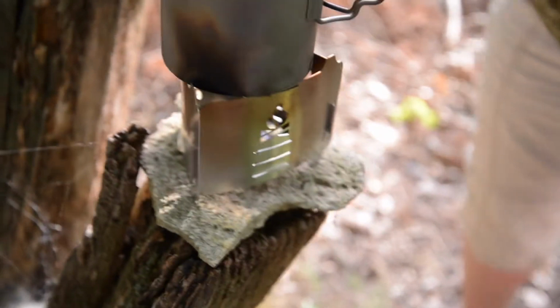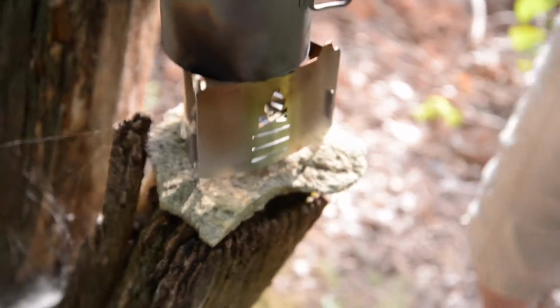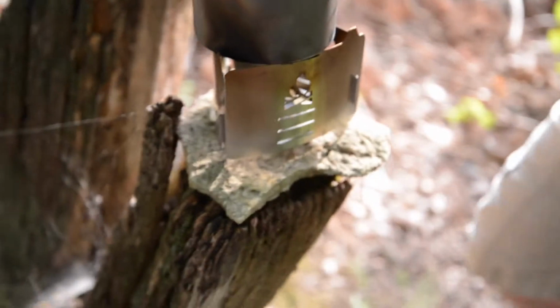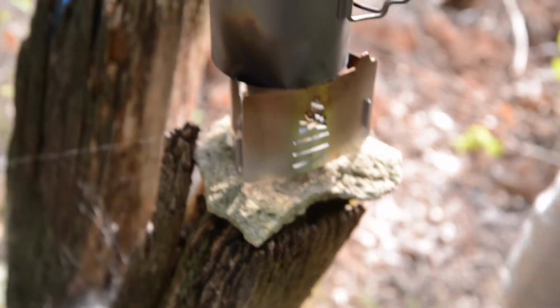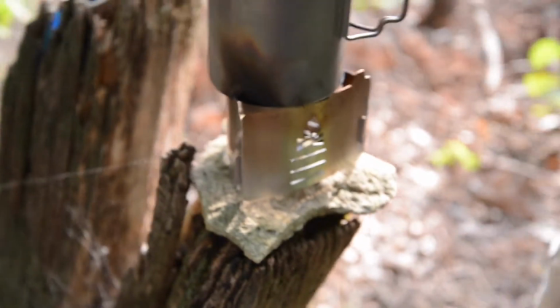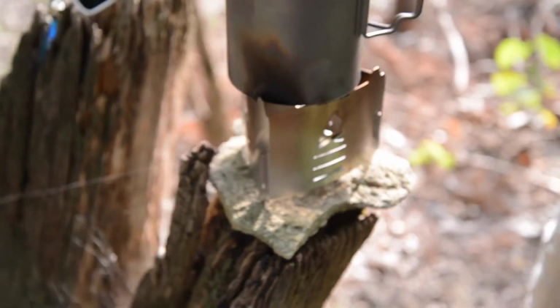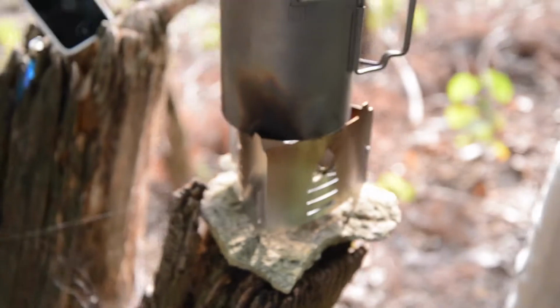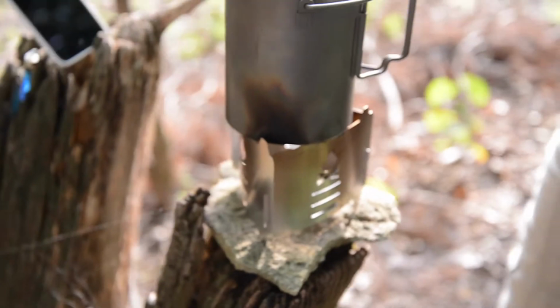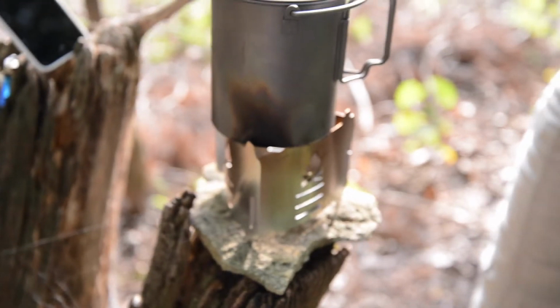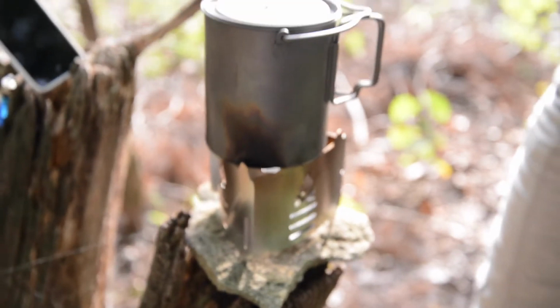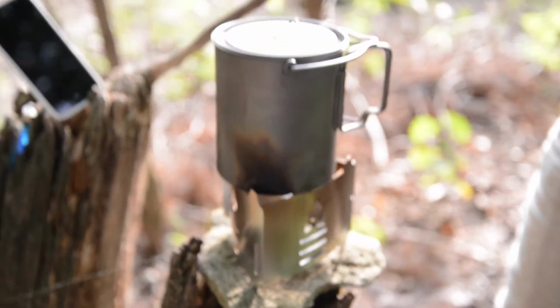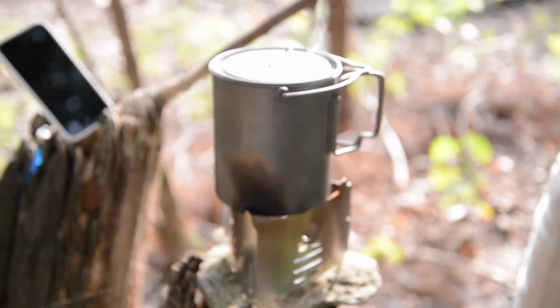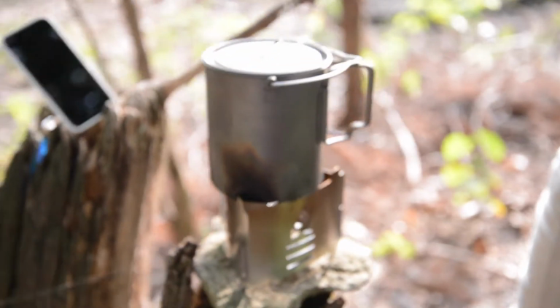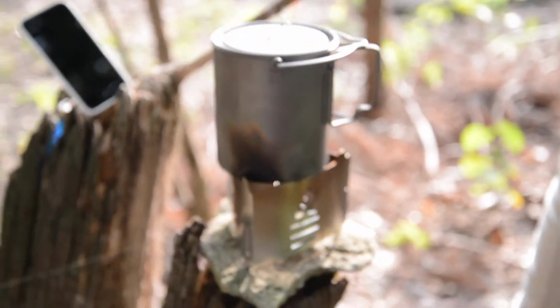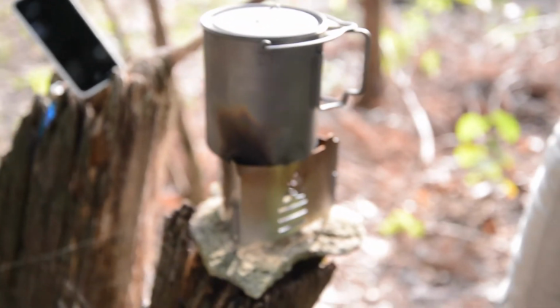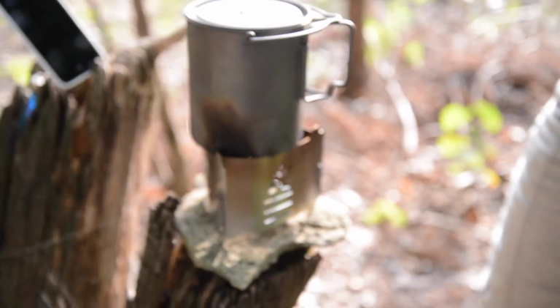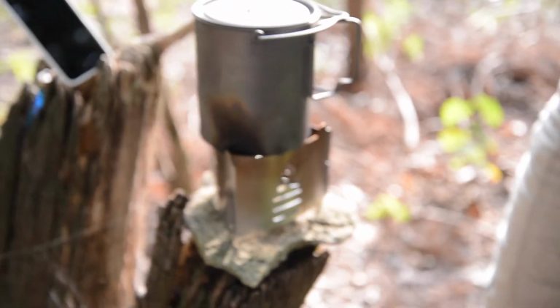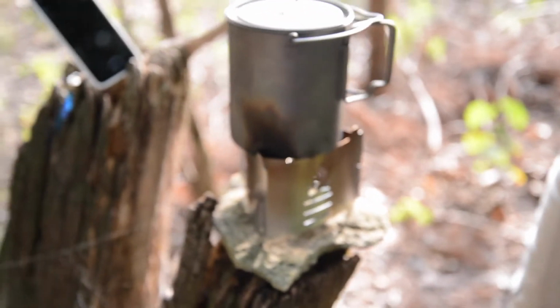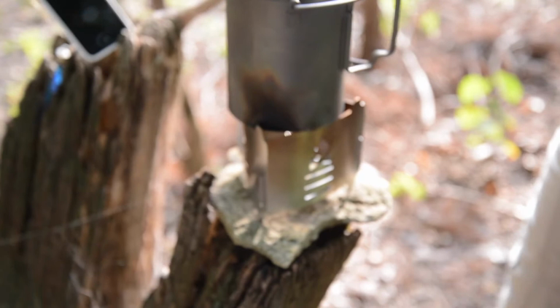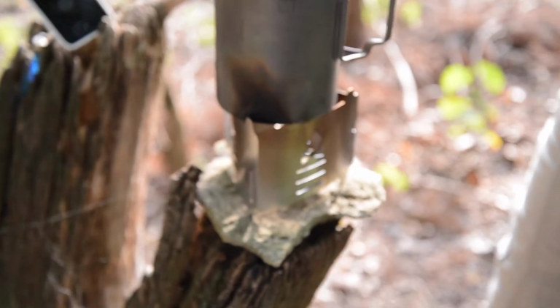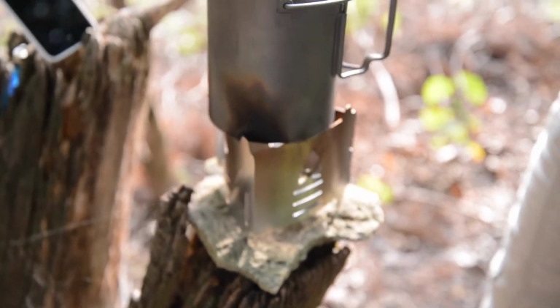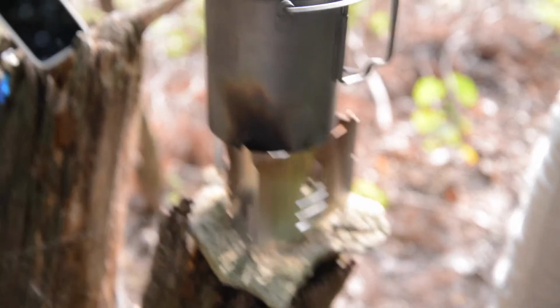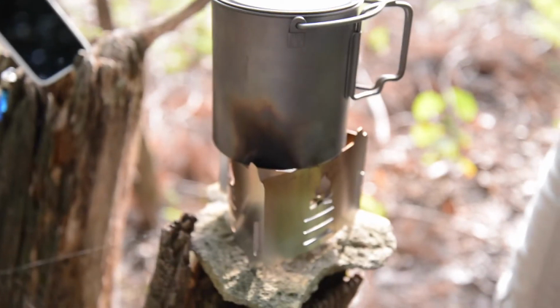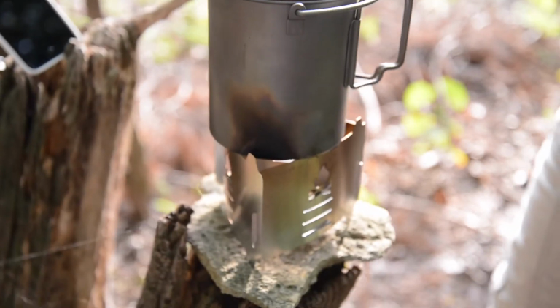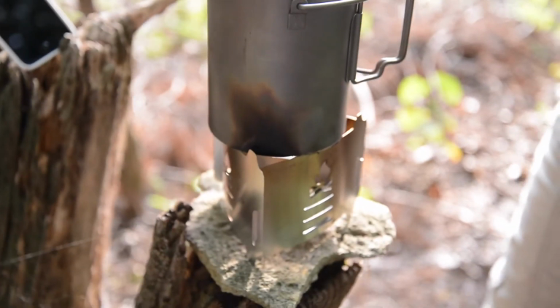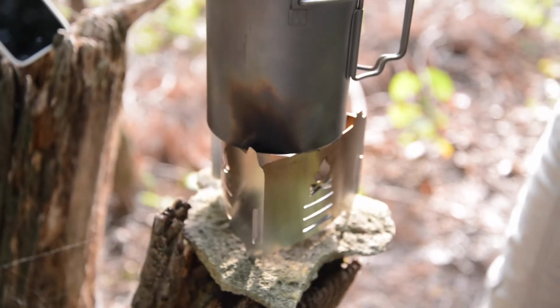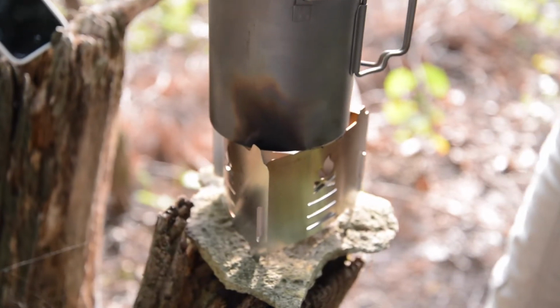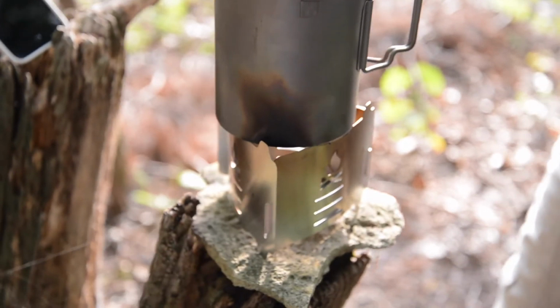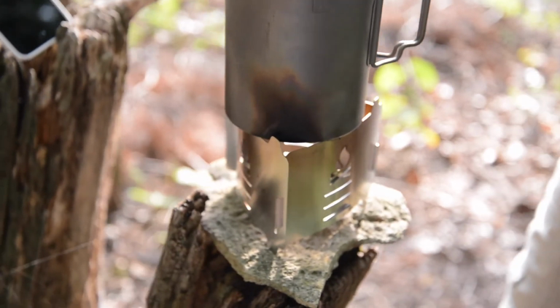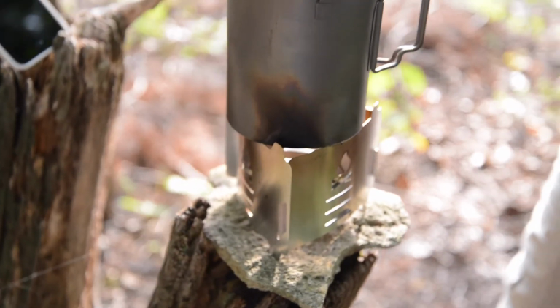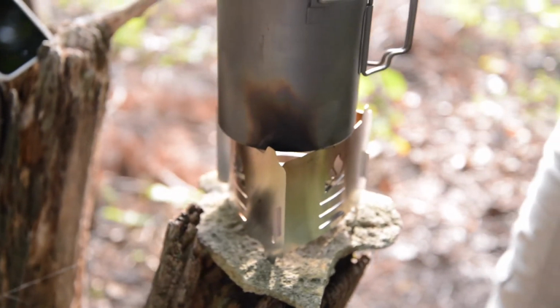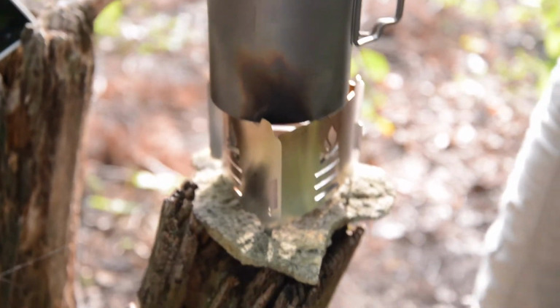It's also extremely handy in those cases where there might be a fire ban in your area and you're unable to stack a full fire.